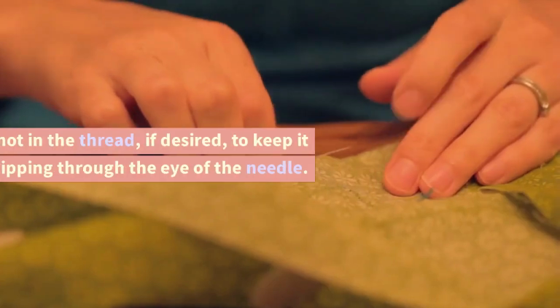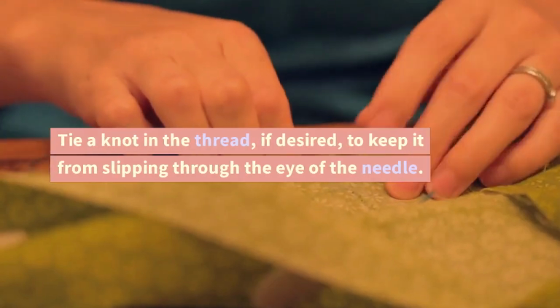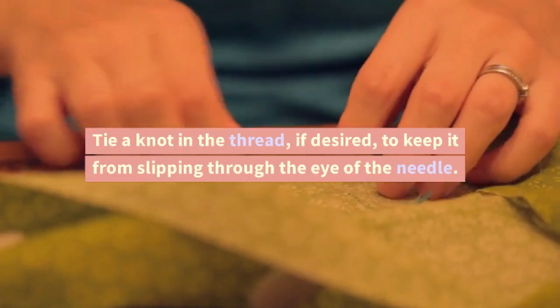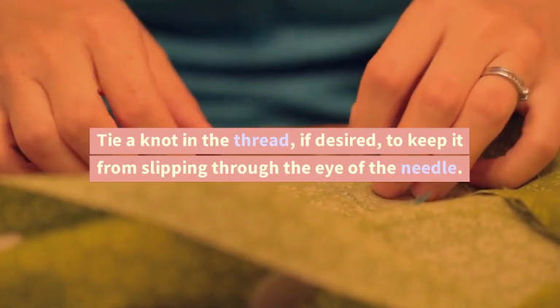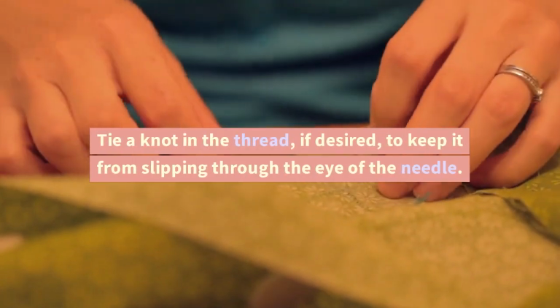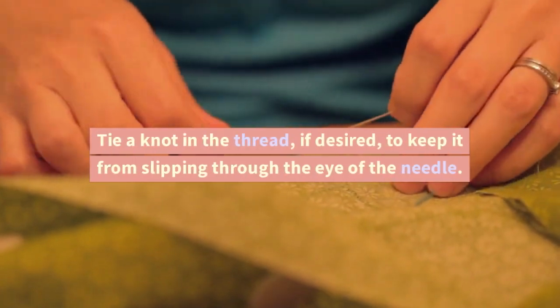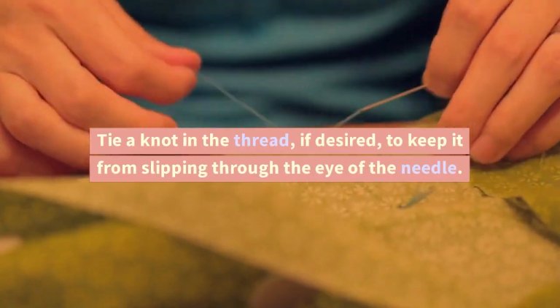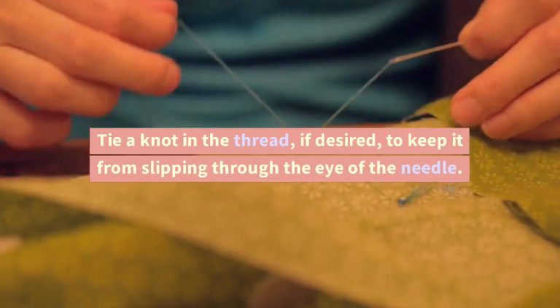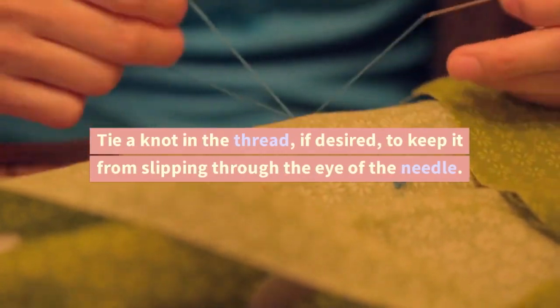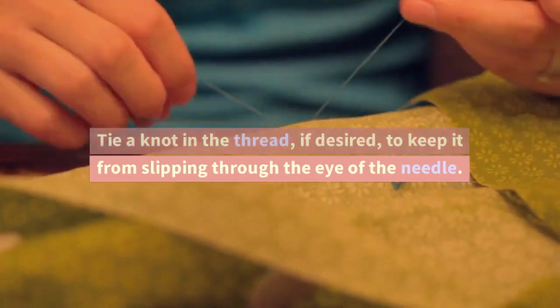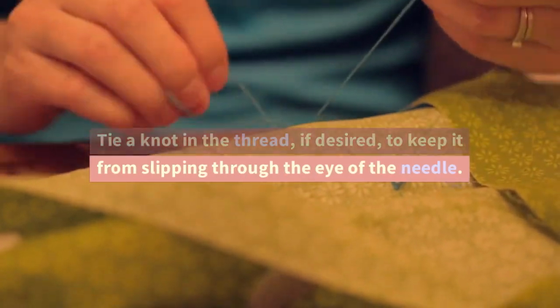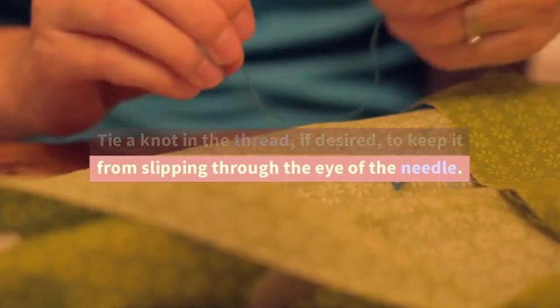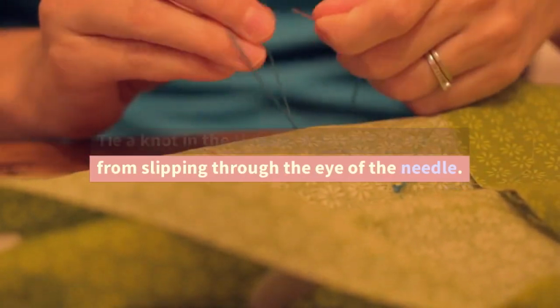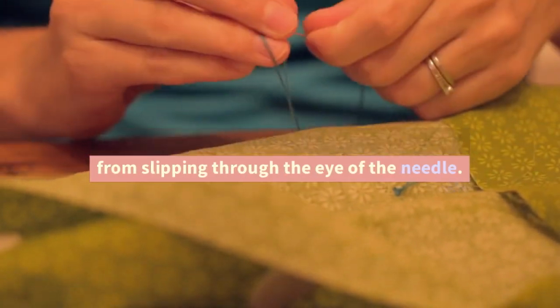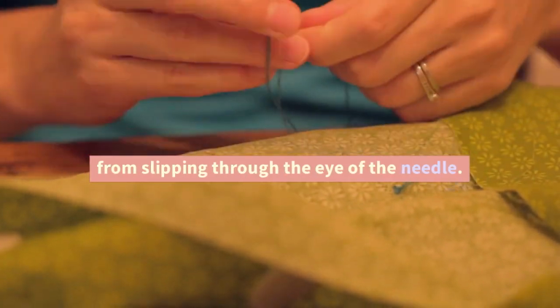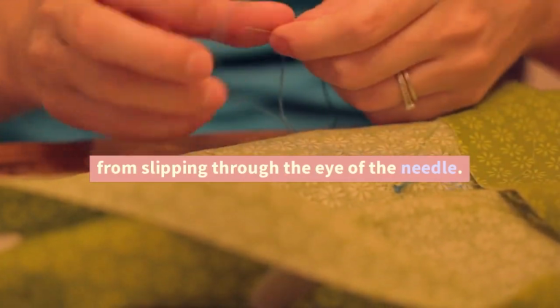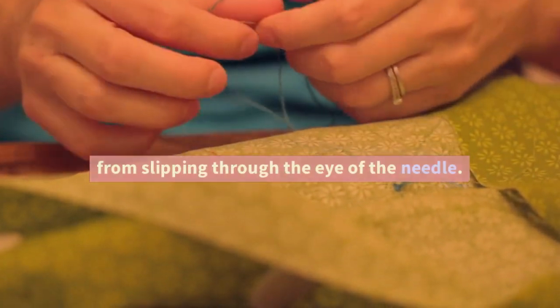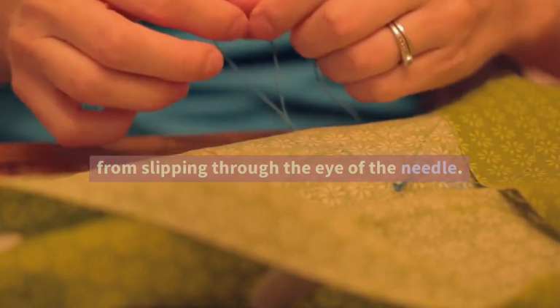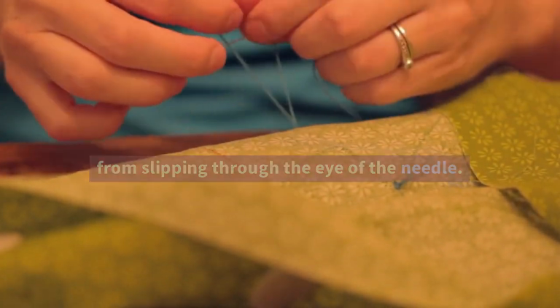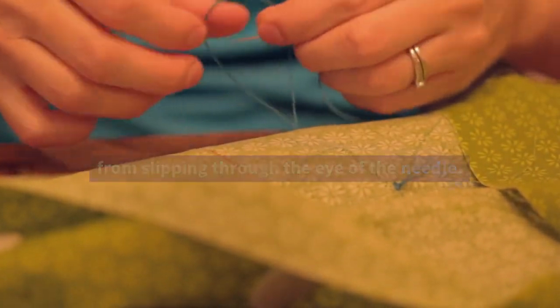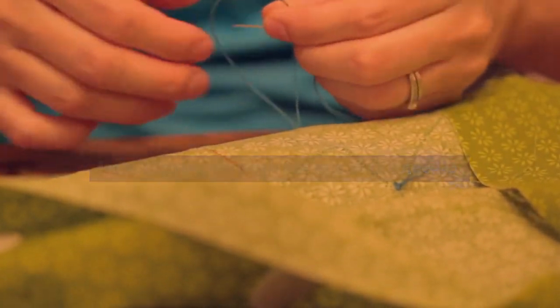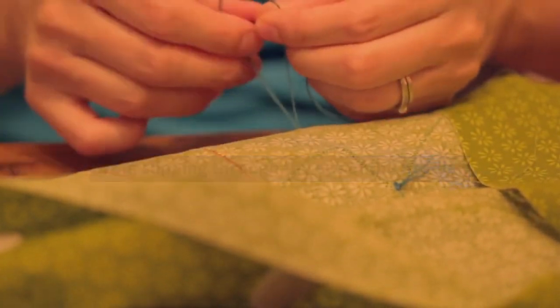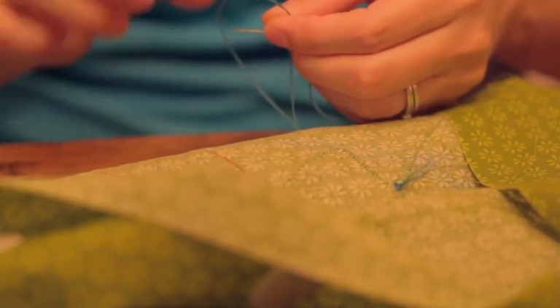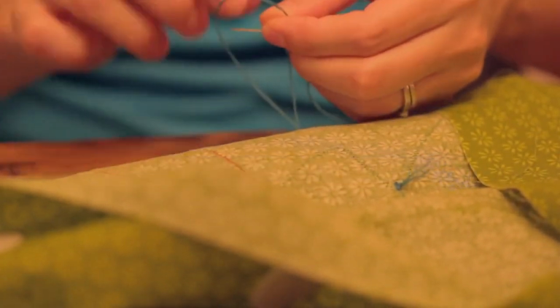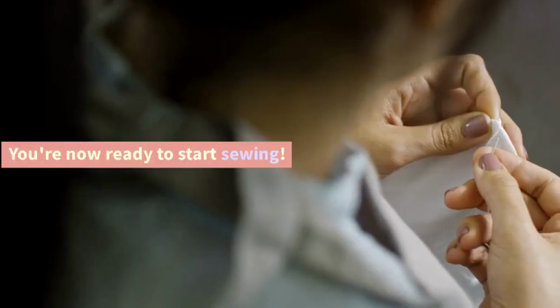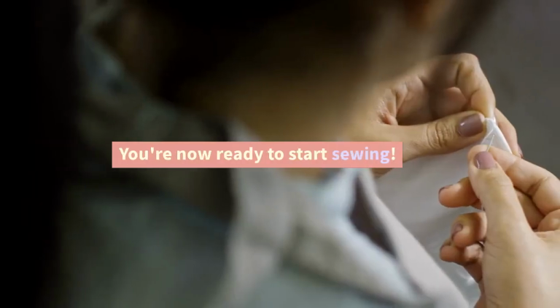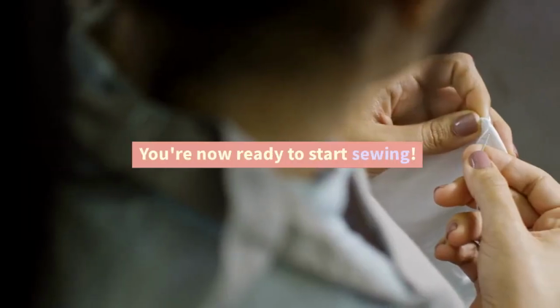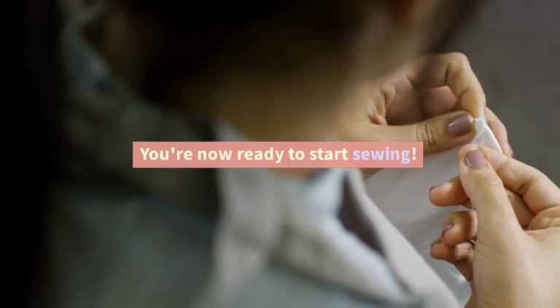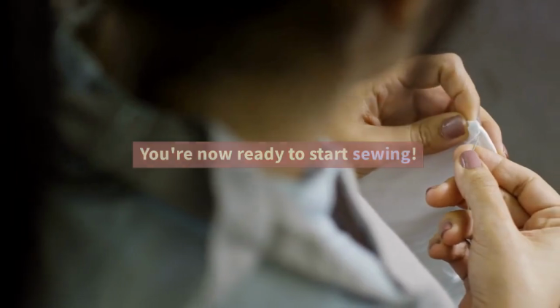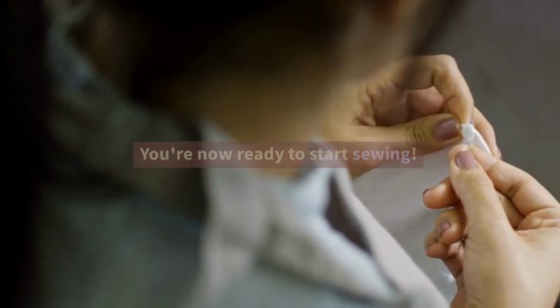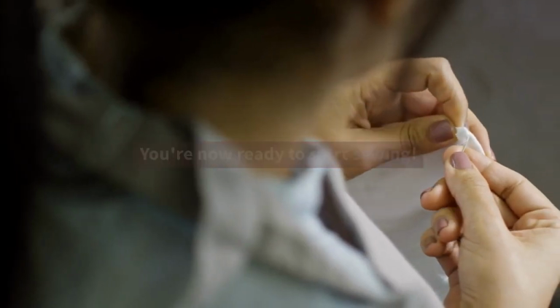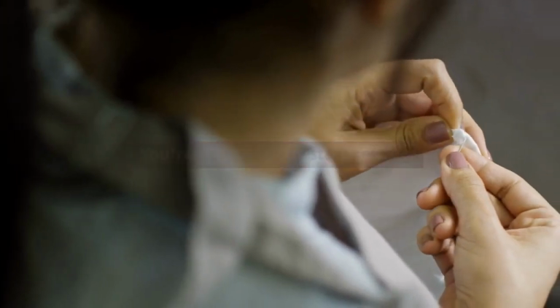Tie a knot in the thread, if desired, to keep it from slipping through the eye of the needle. You're now ready to start sewing.